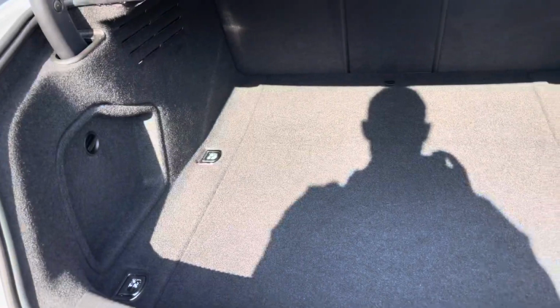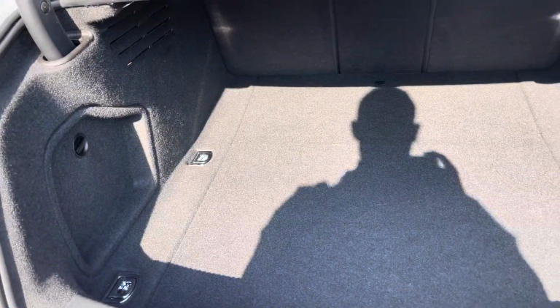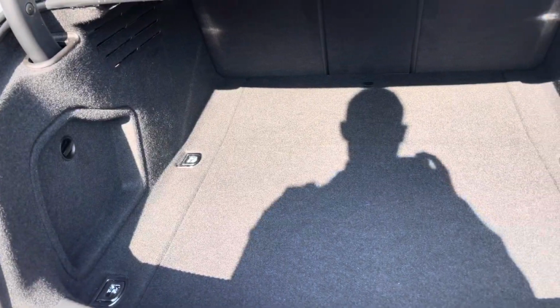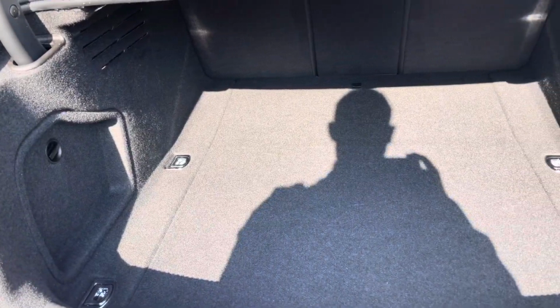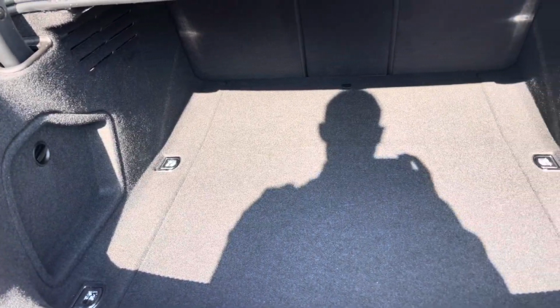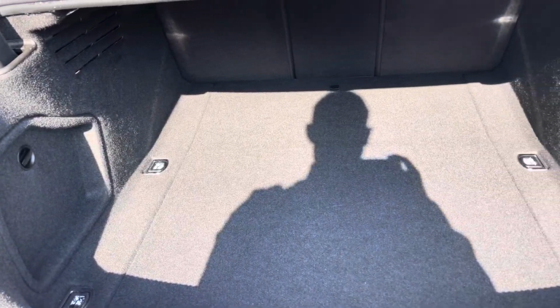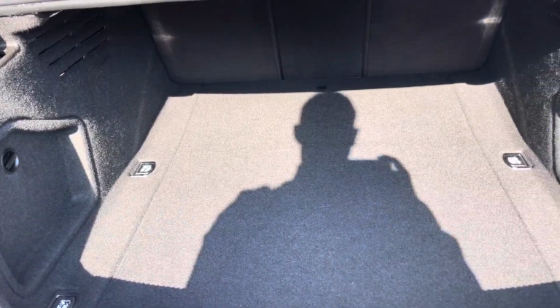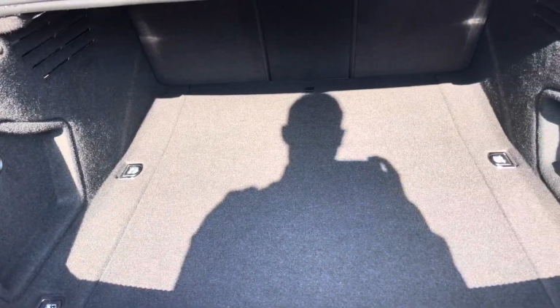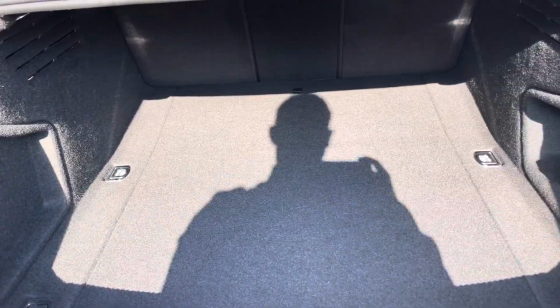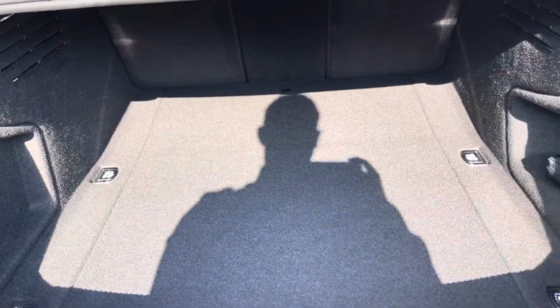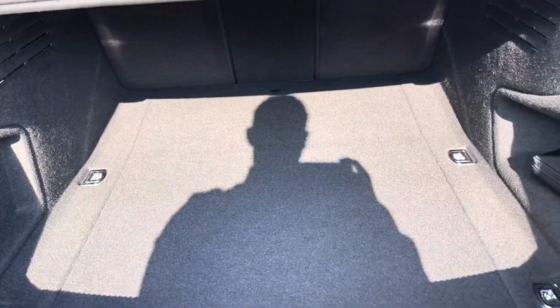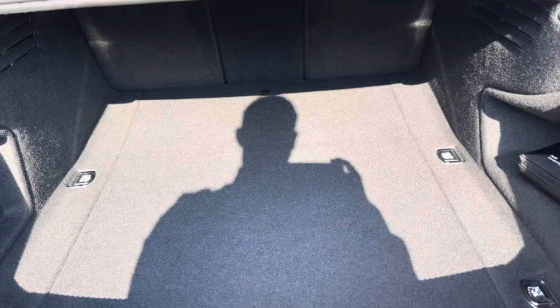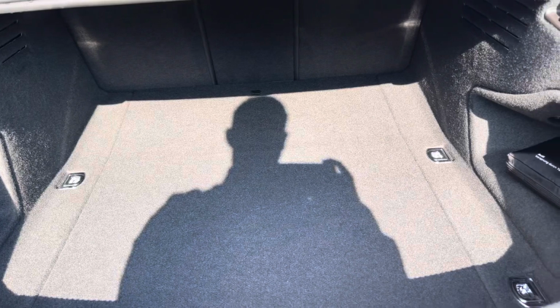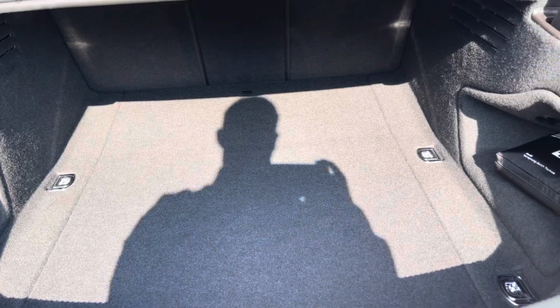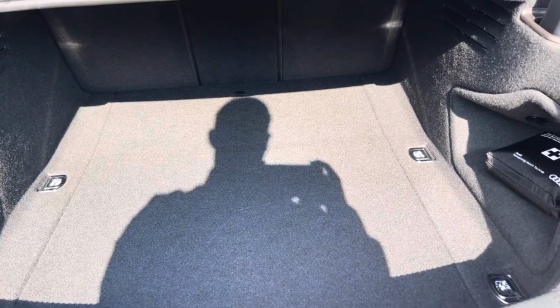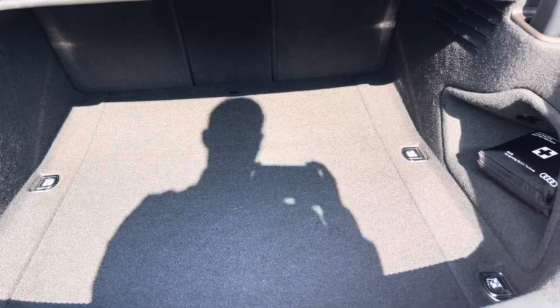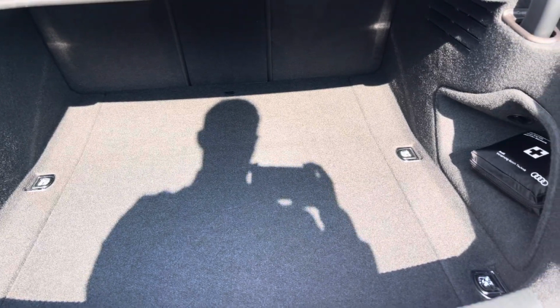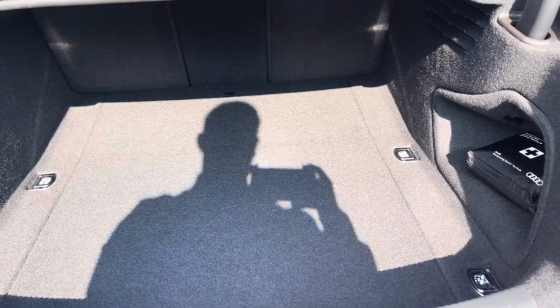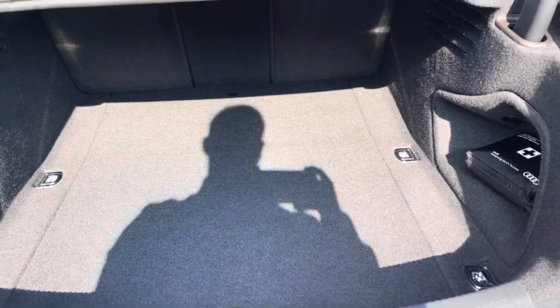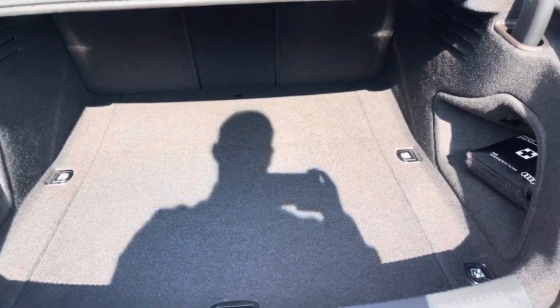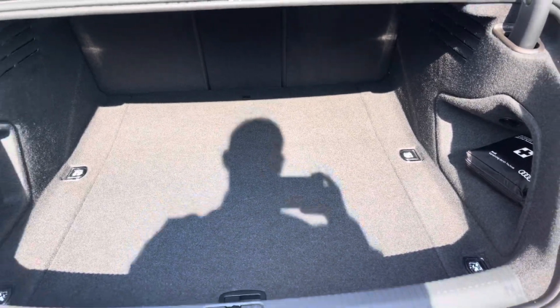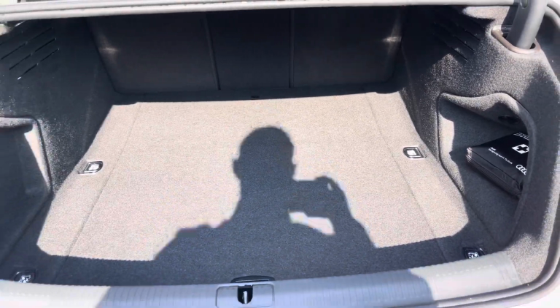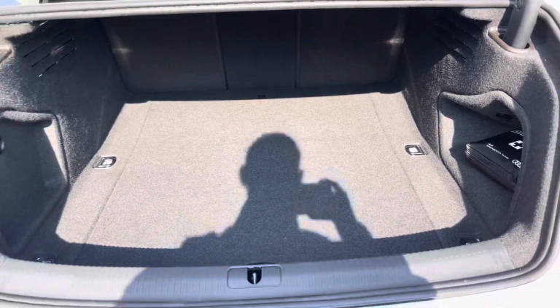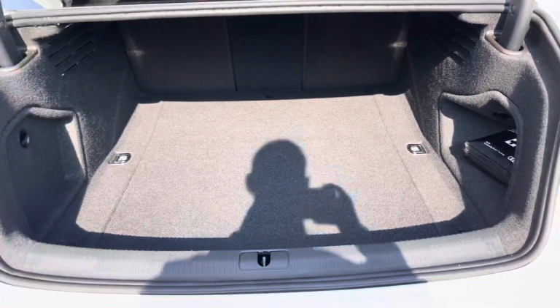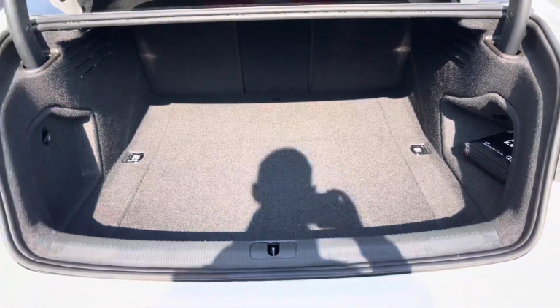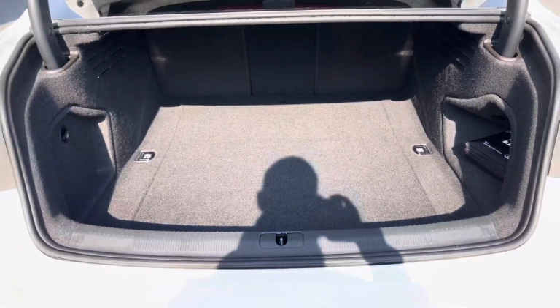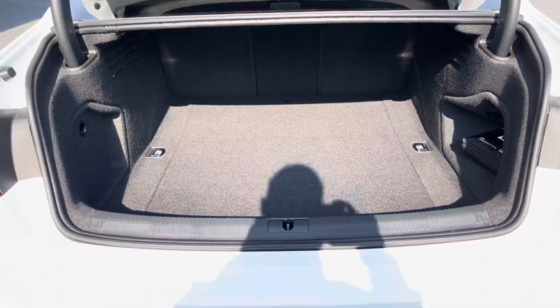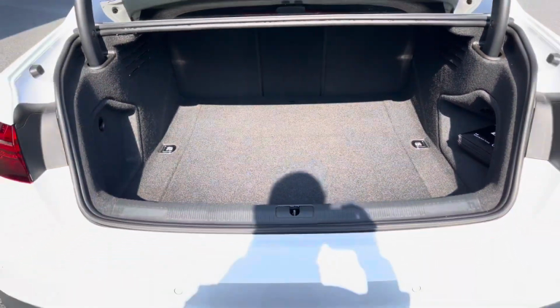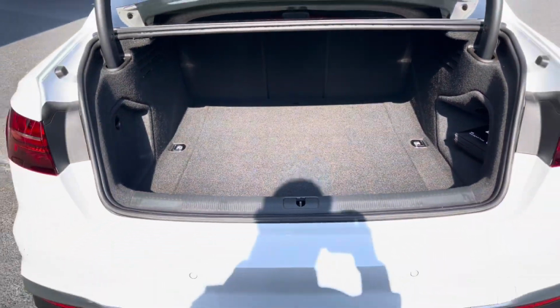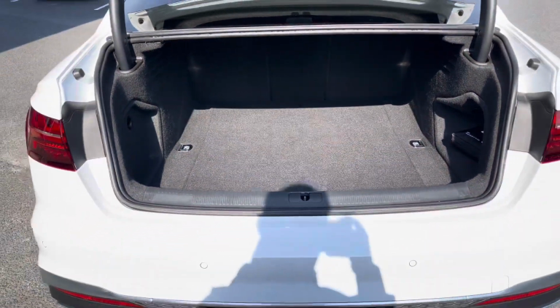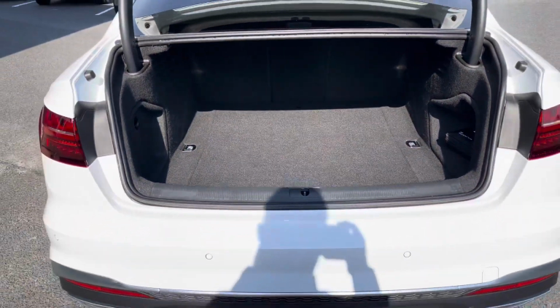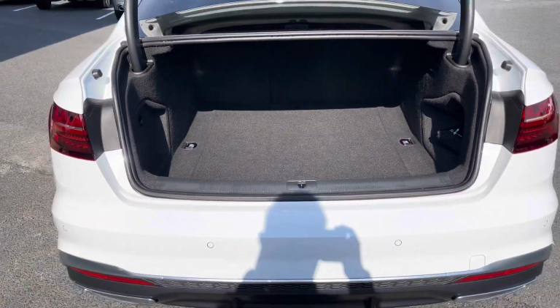It has a boot capacity of 460 litres, which provides plenty of storage for carrying a range of day-to-day items such as personal shopping.